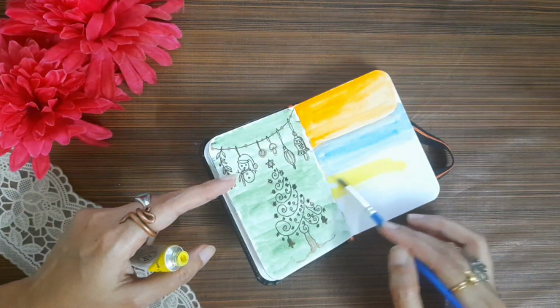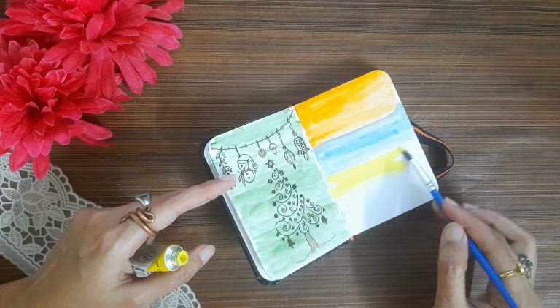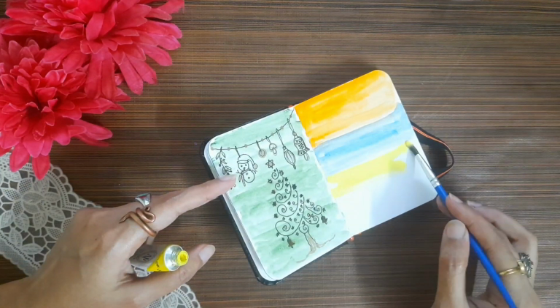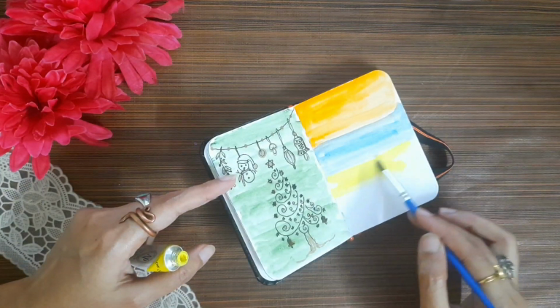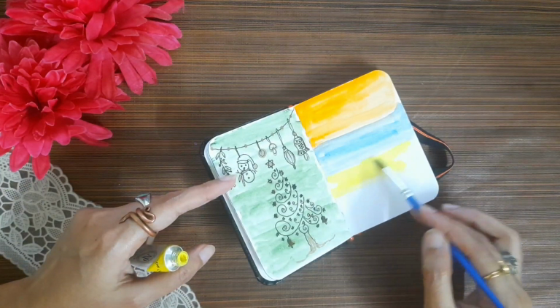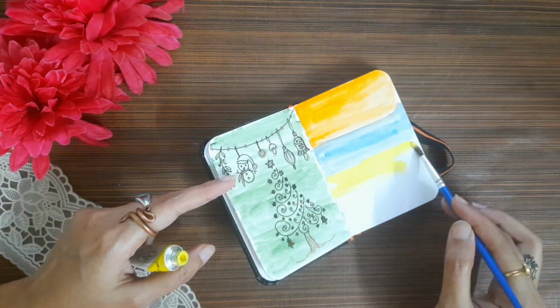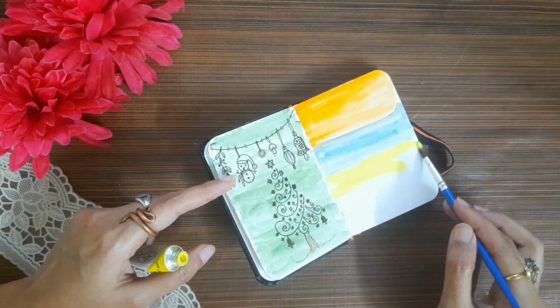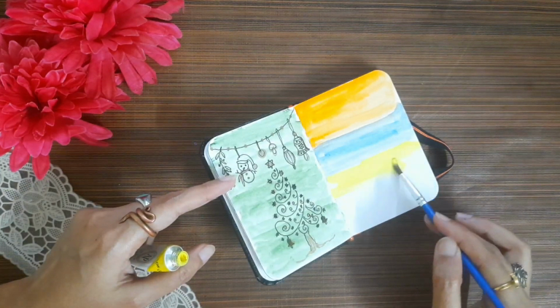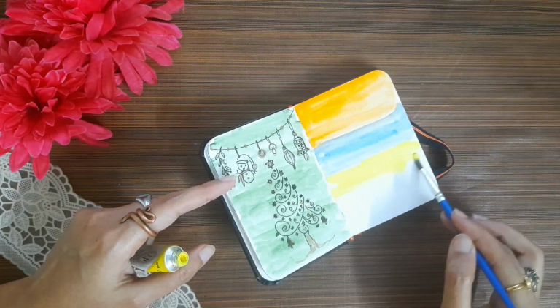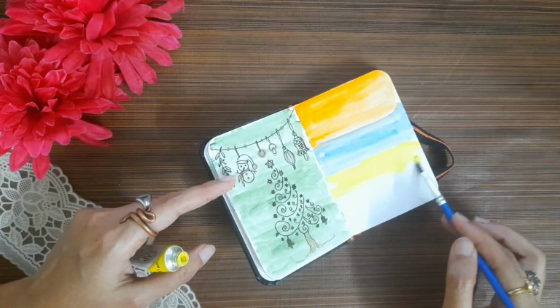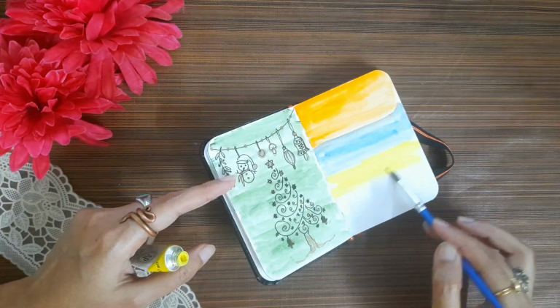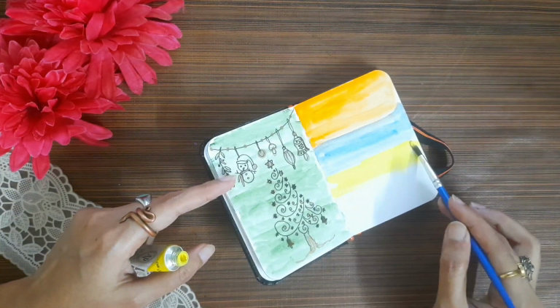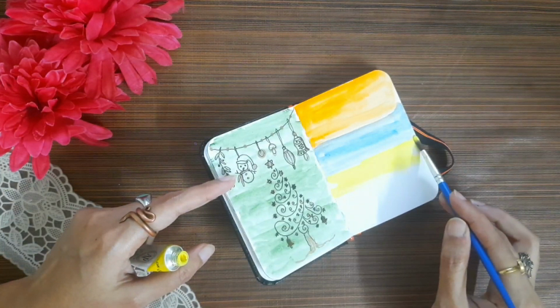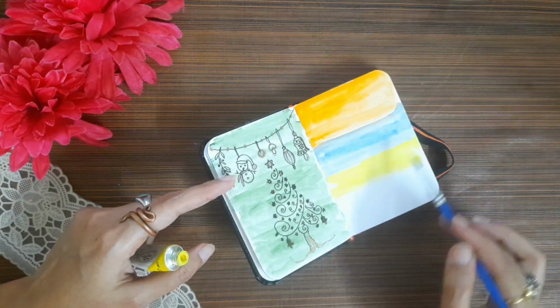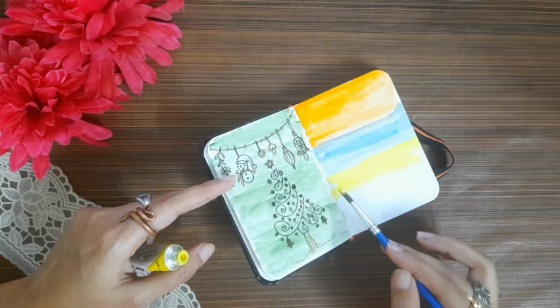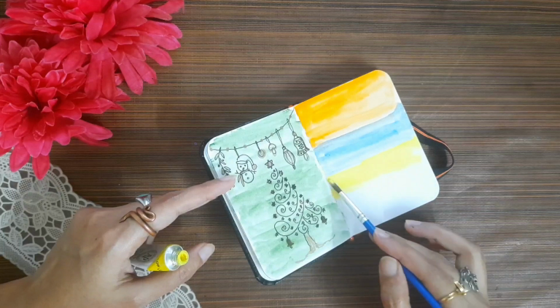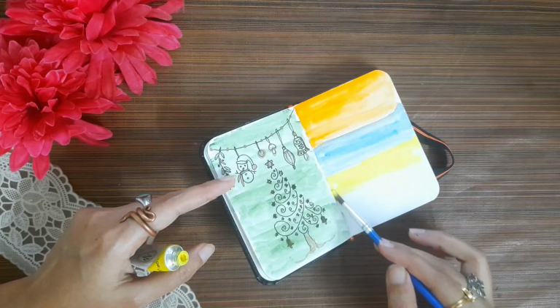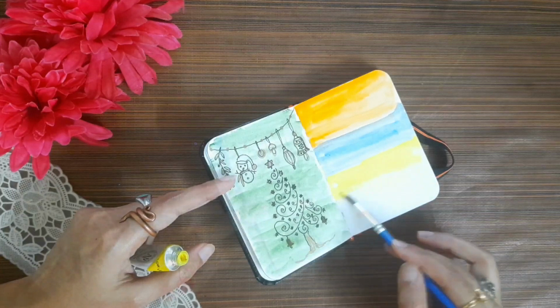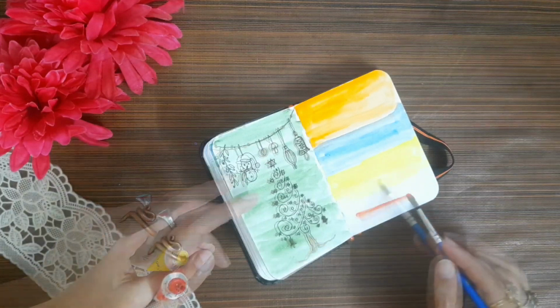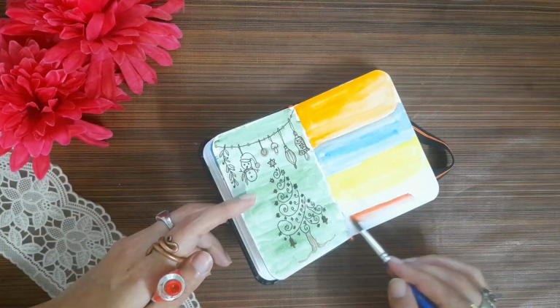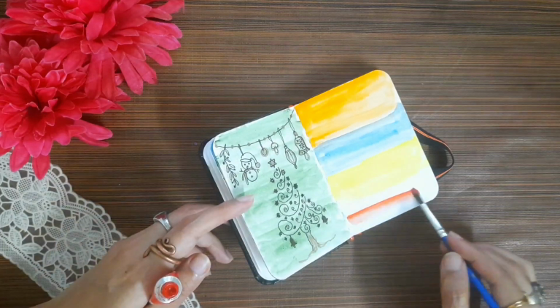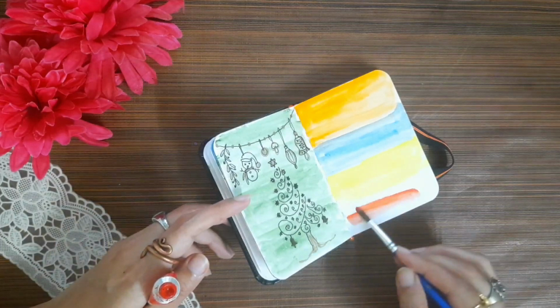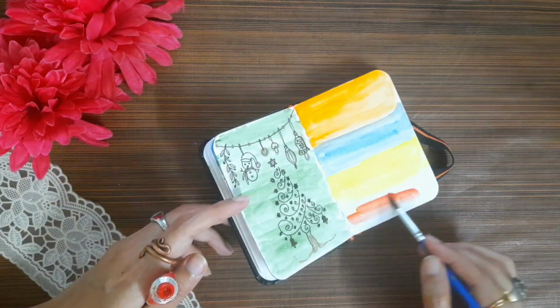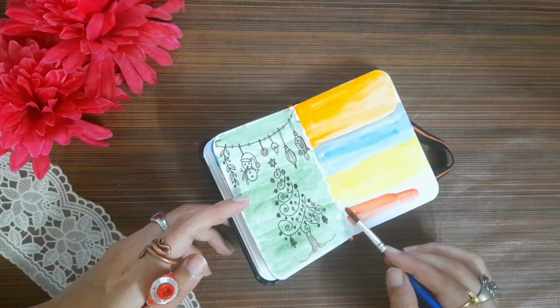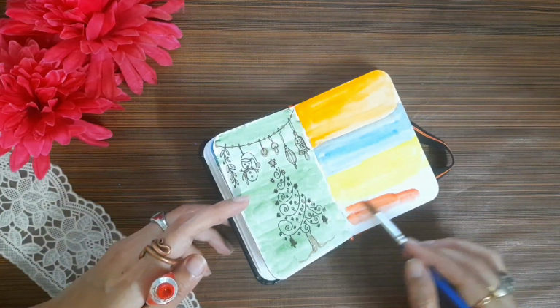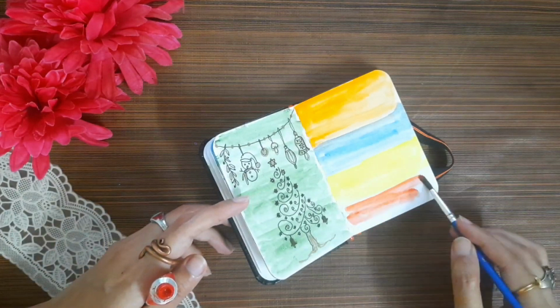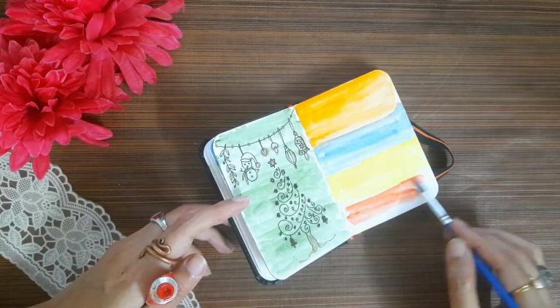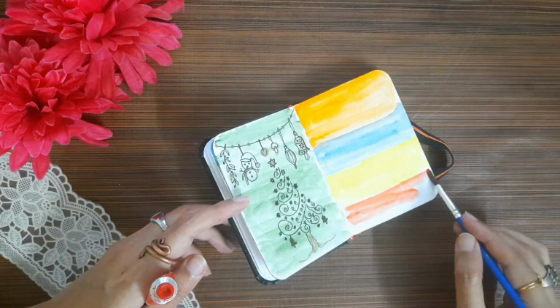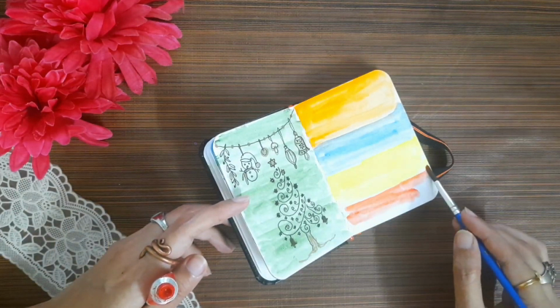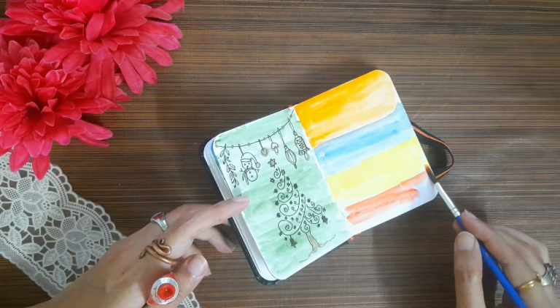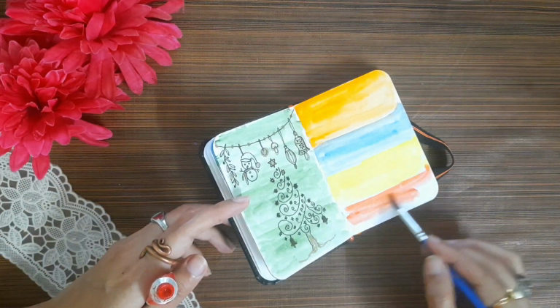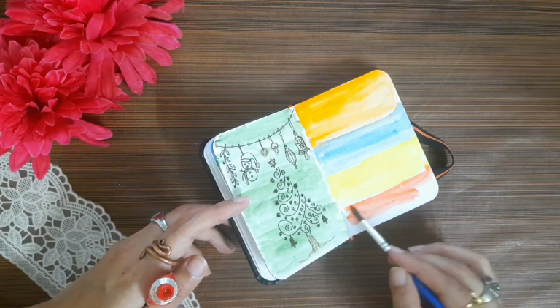I will paint the different colors in different colors. I will paint the 4 colors.